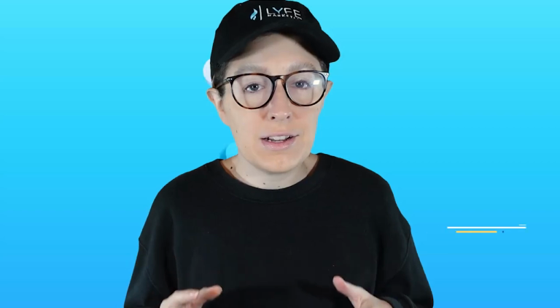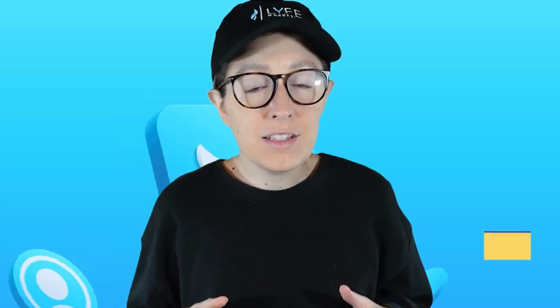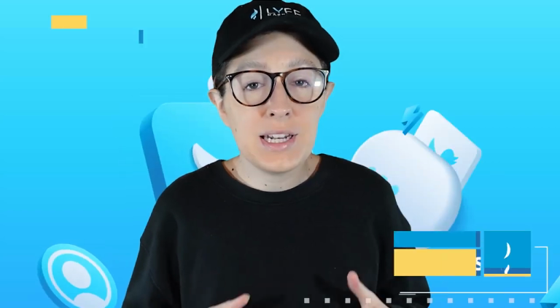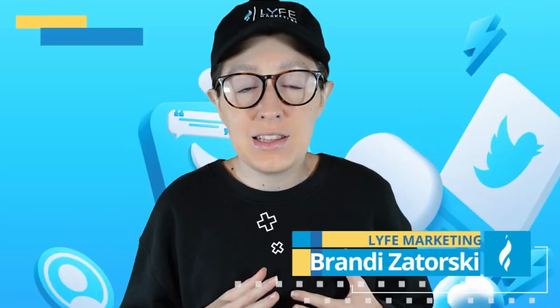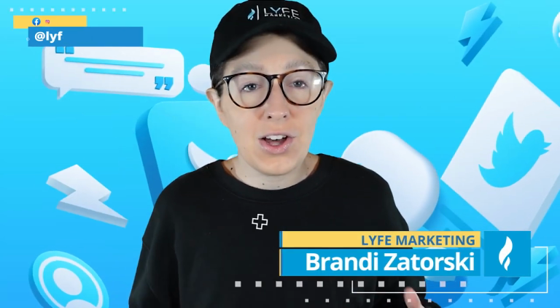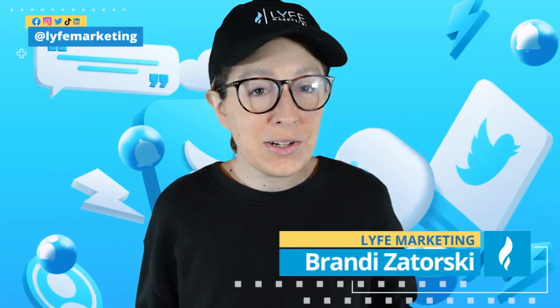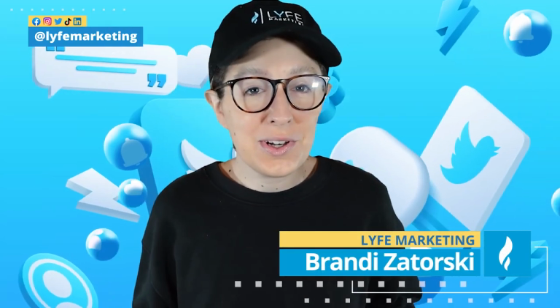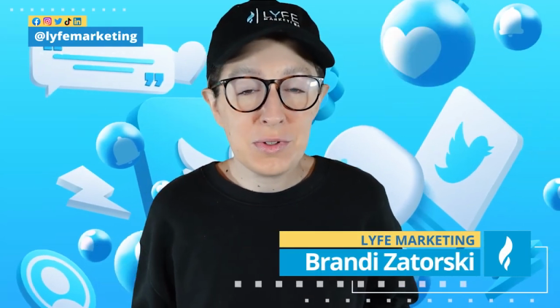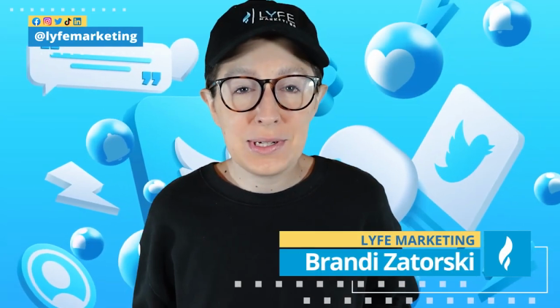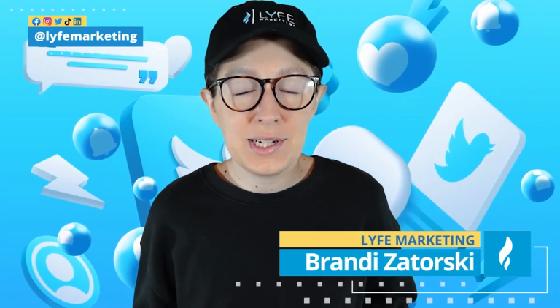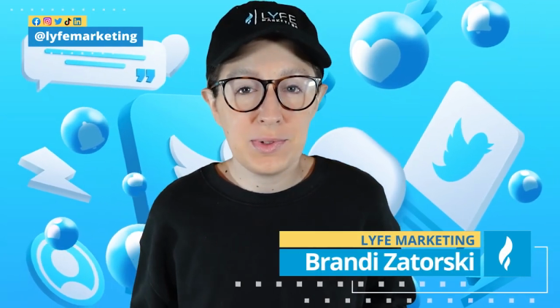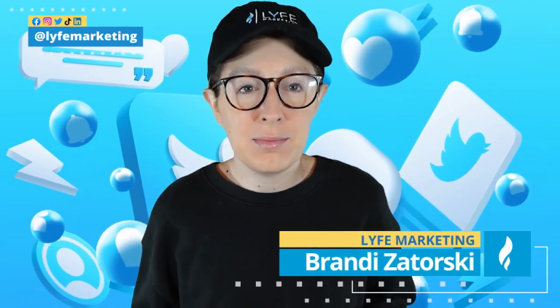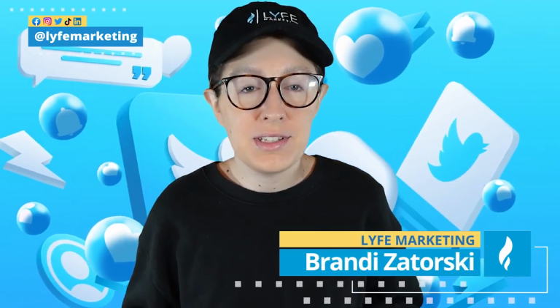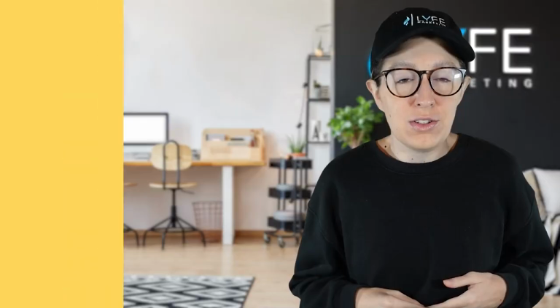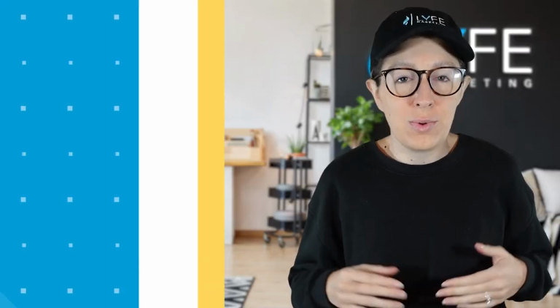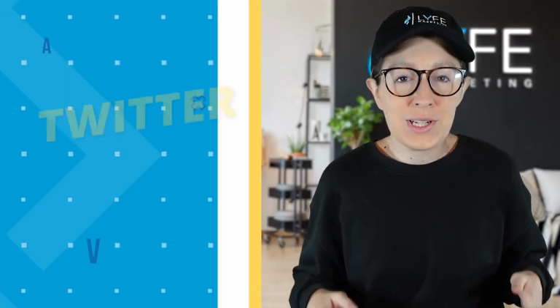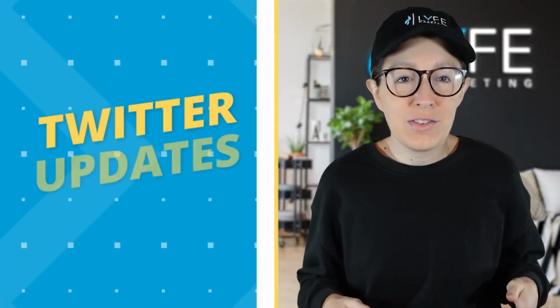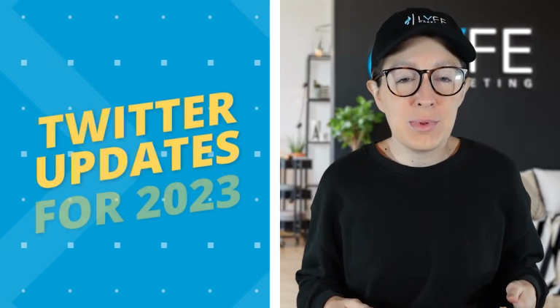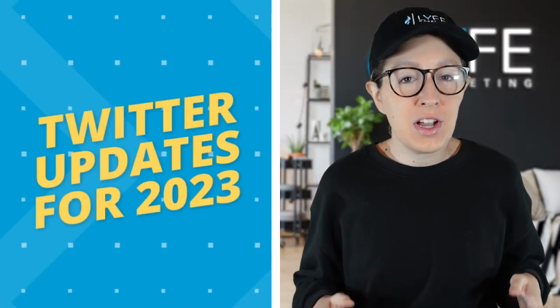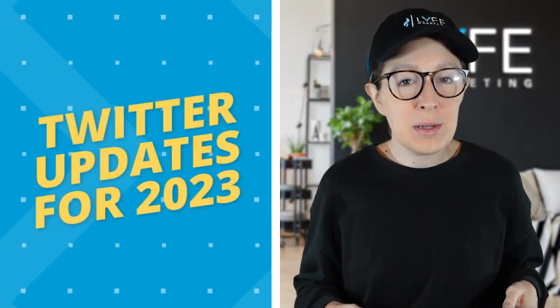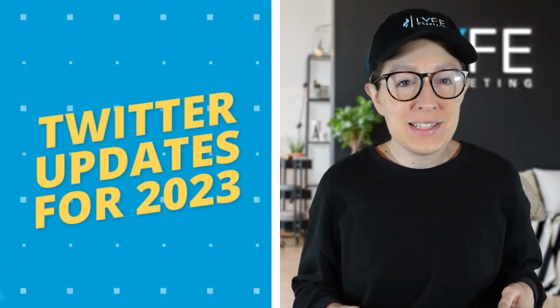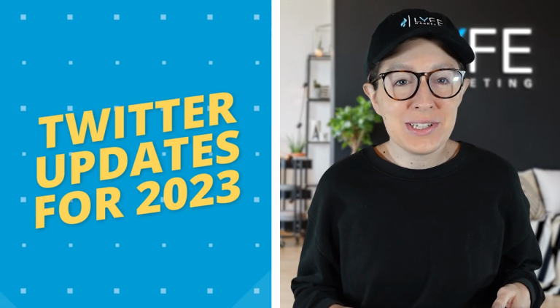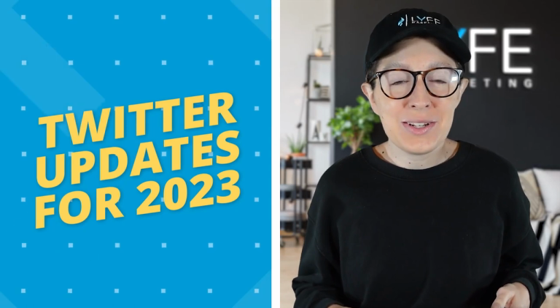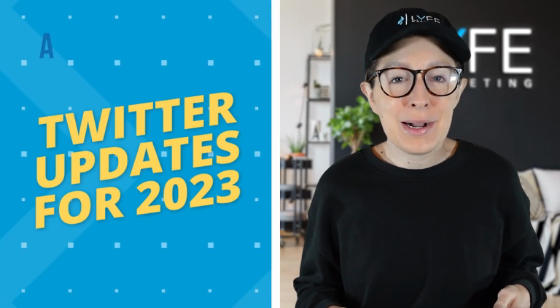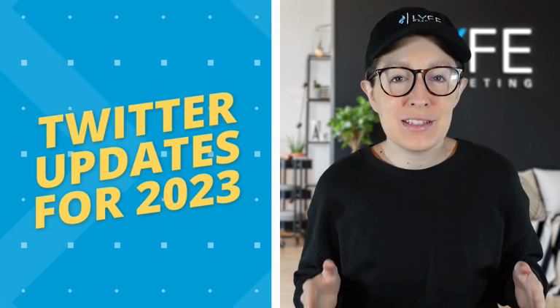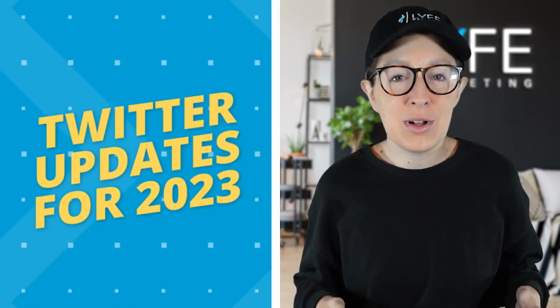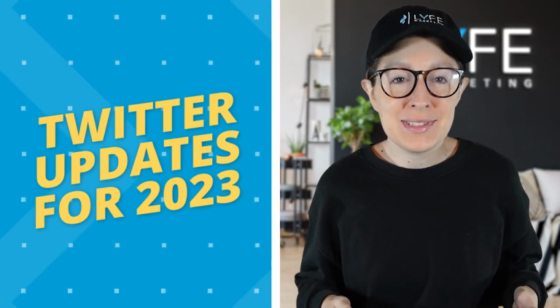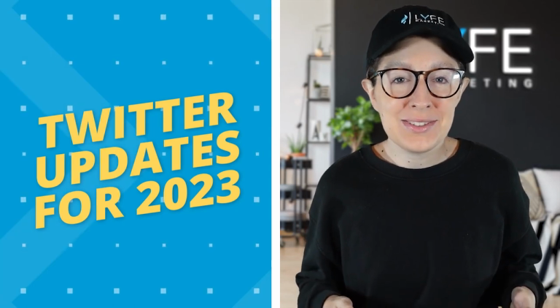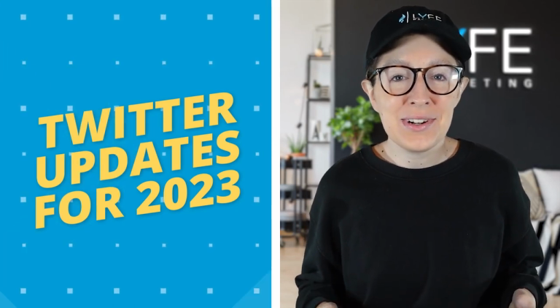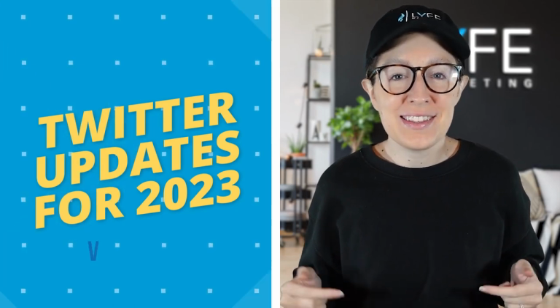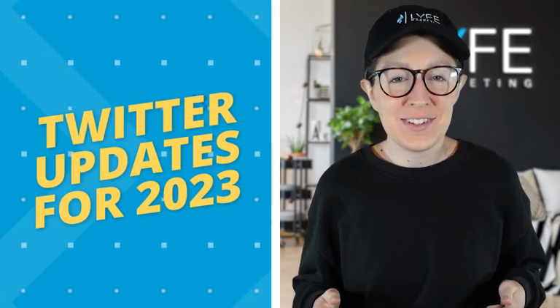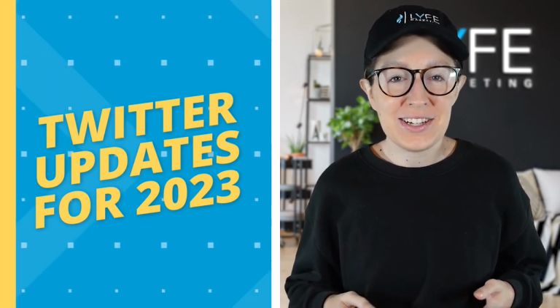There has been a lot going on with Twitter in recent months, so we're going to cover some of the top updates you need to know about as a small business owner in this video.